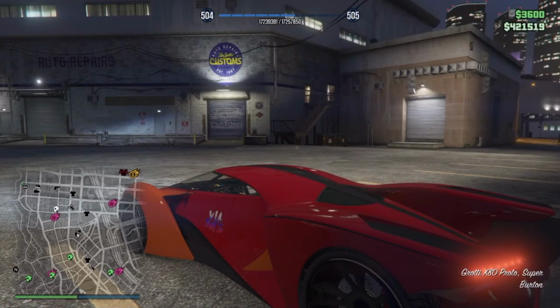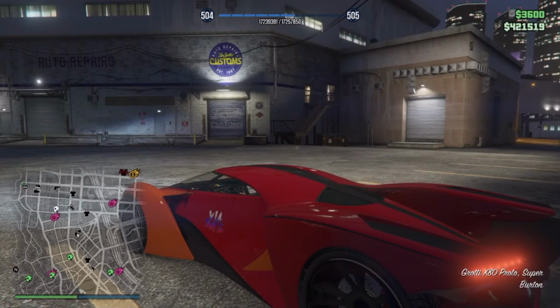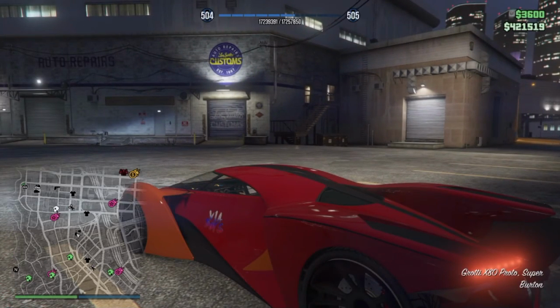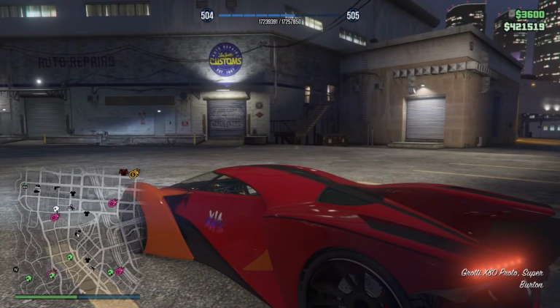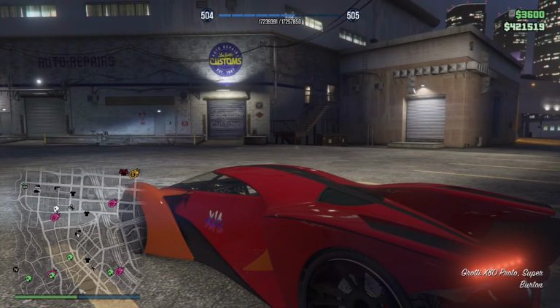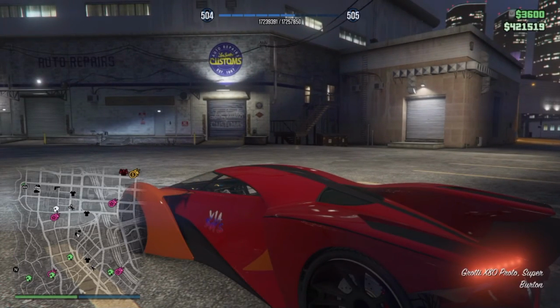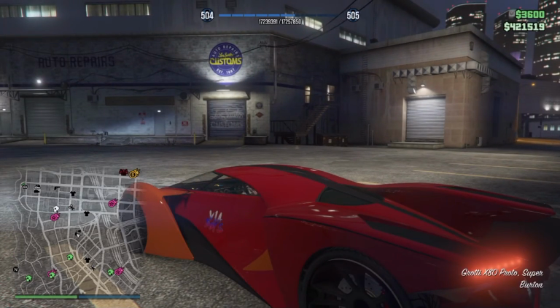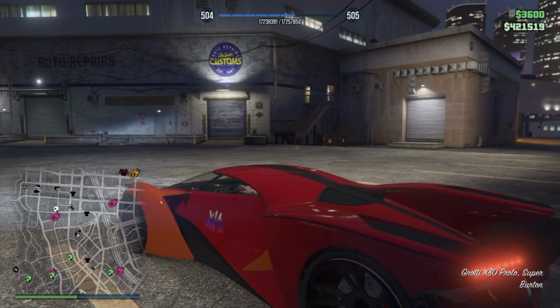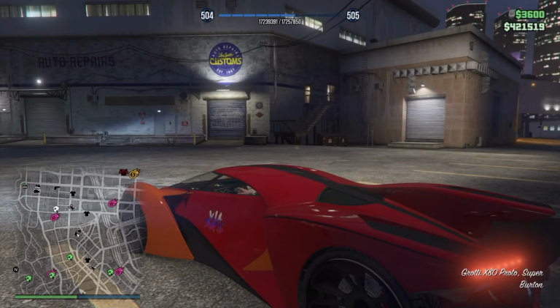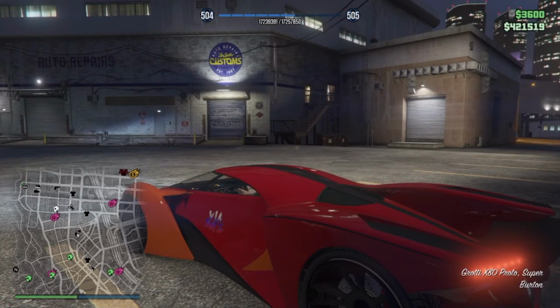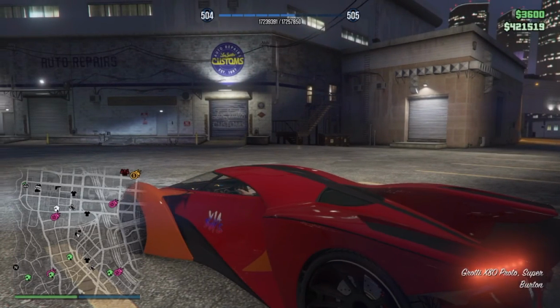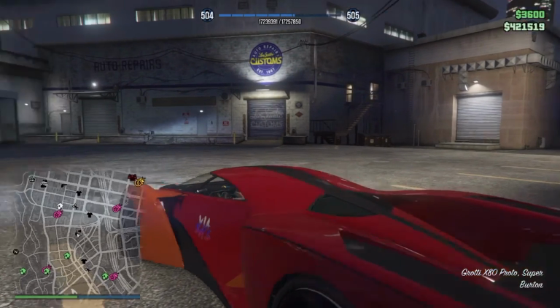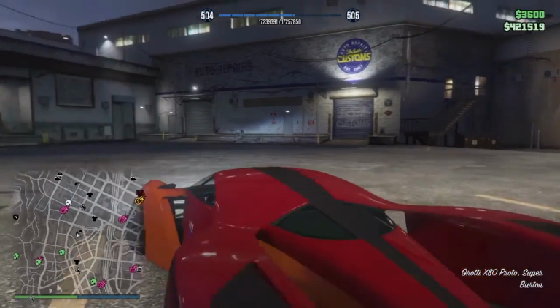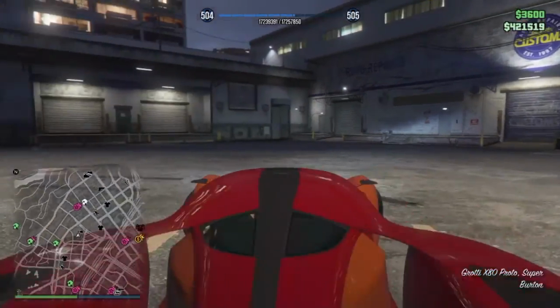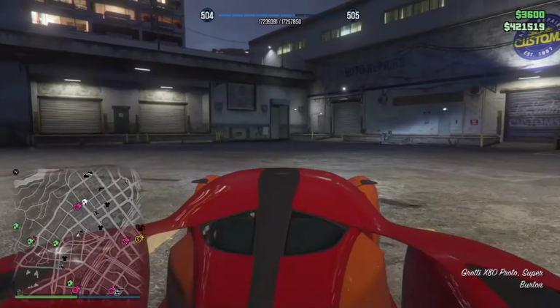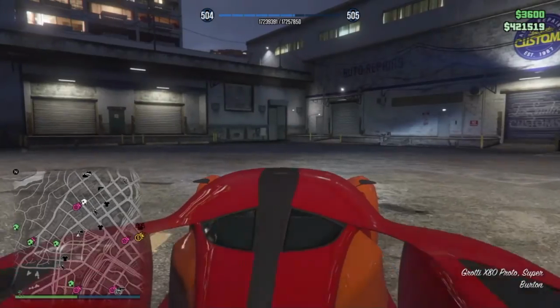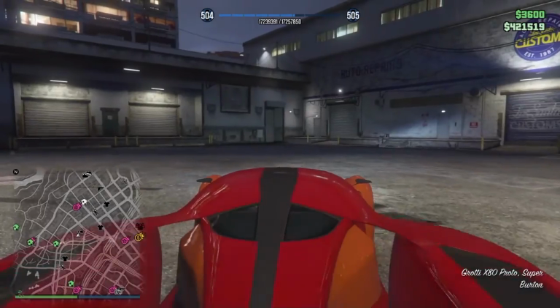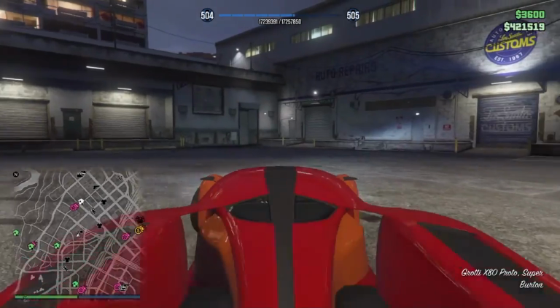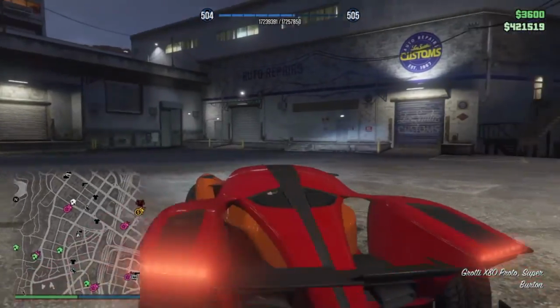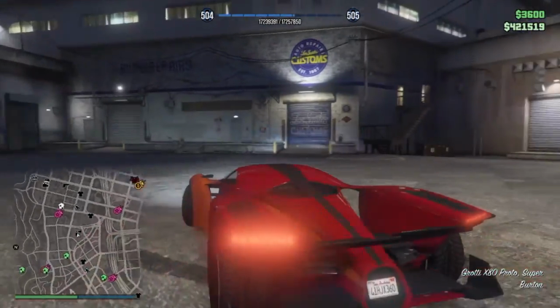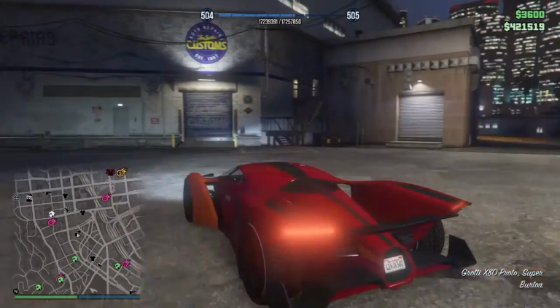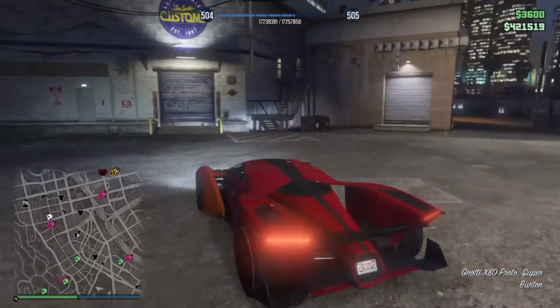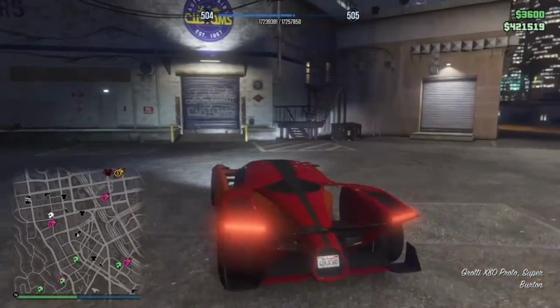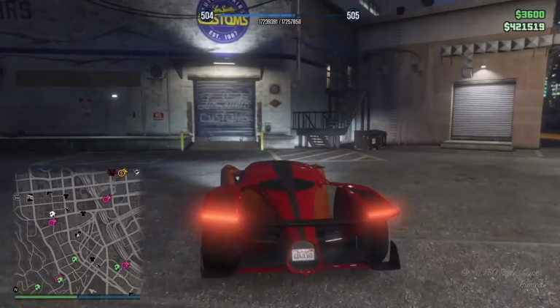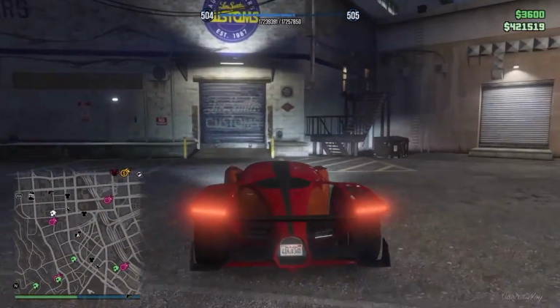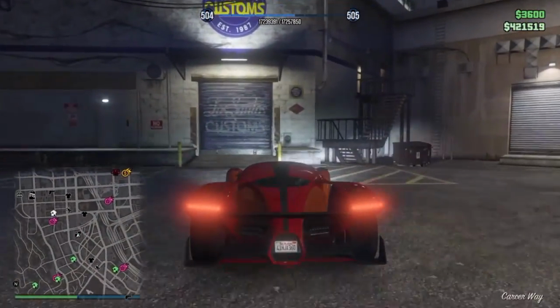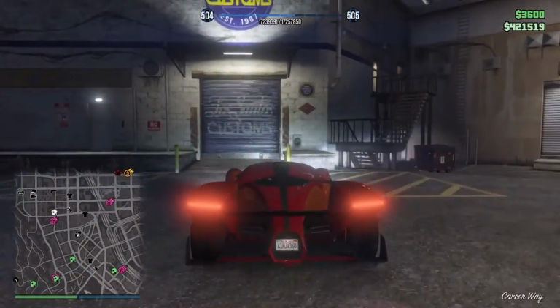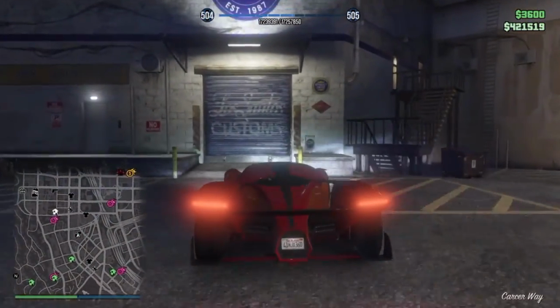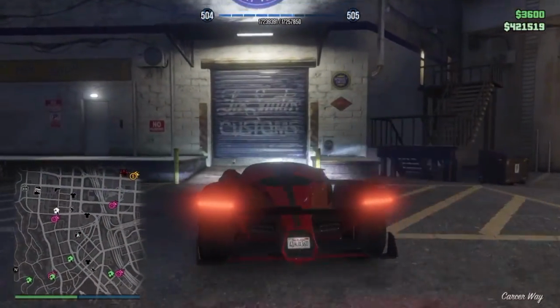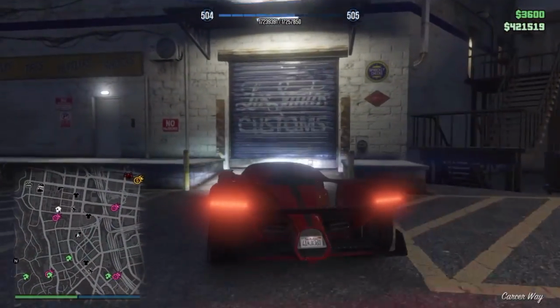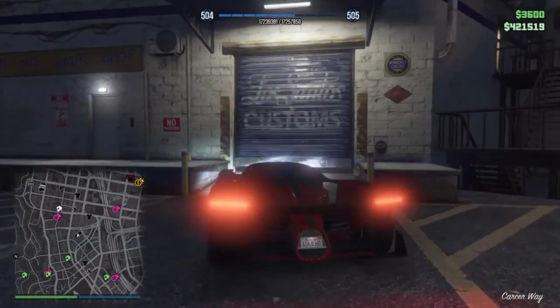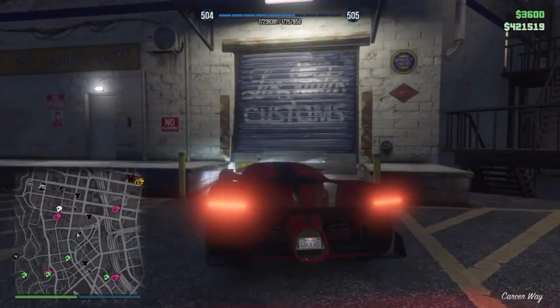We are back now. I got some cash on me, as you guys can see. Let's customize this car and see how it looks.